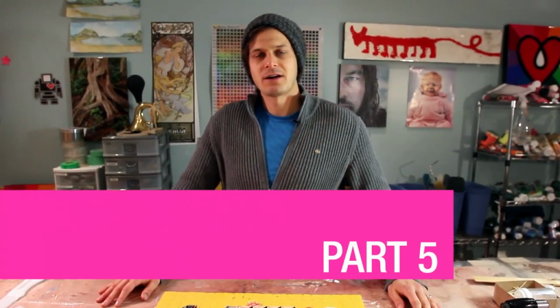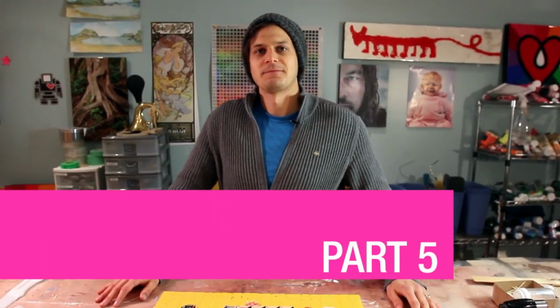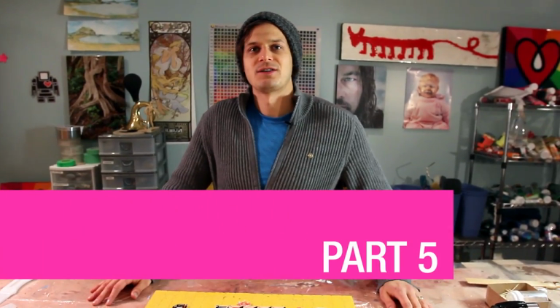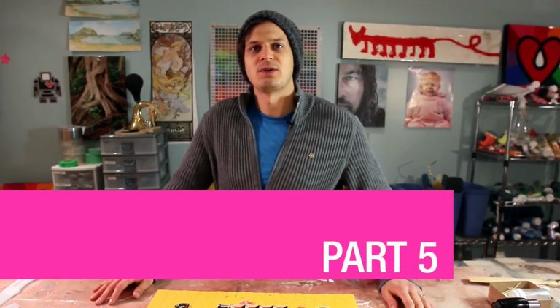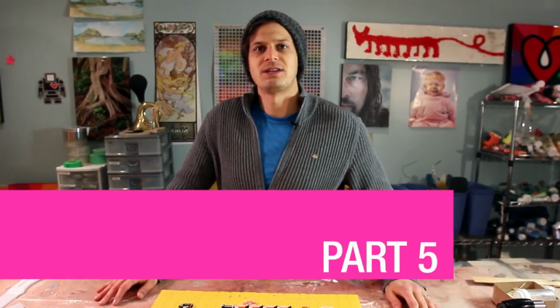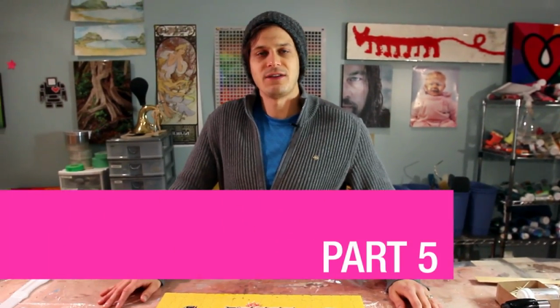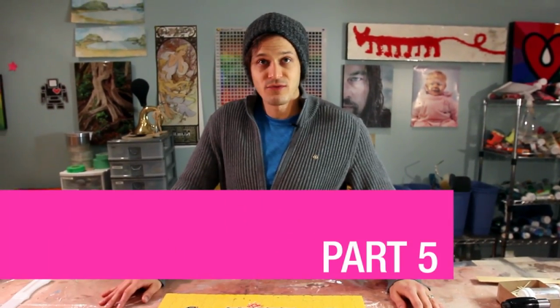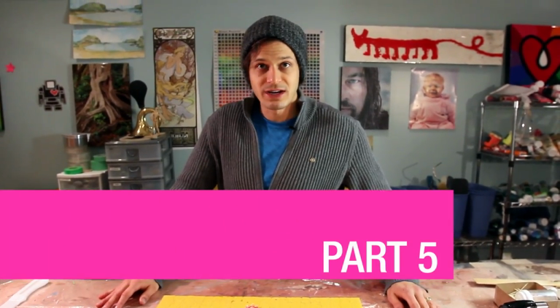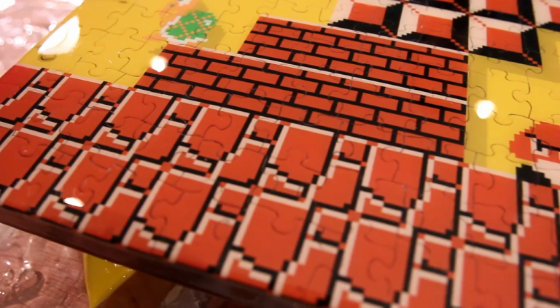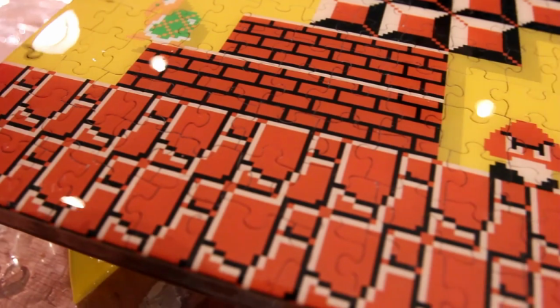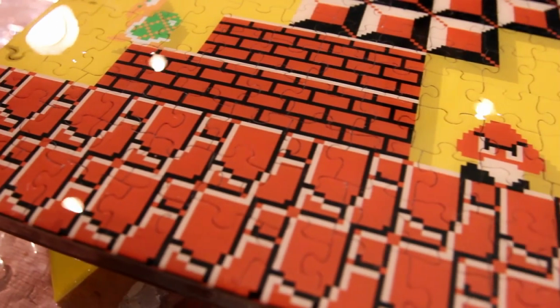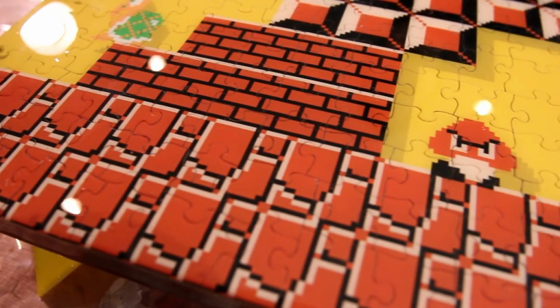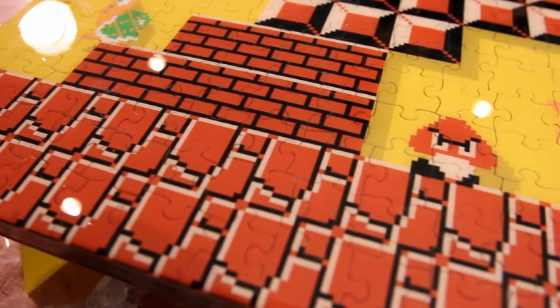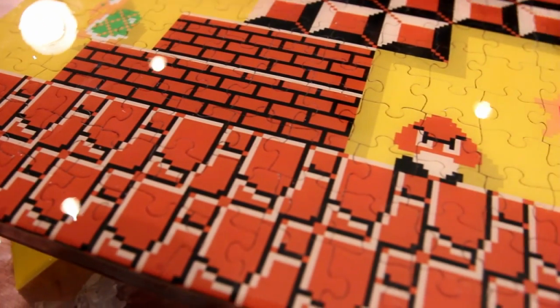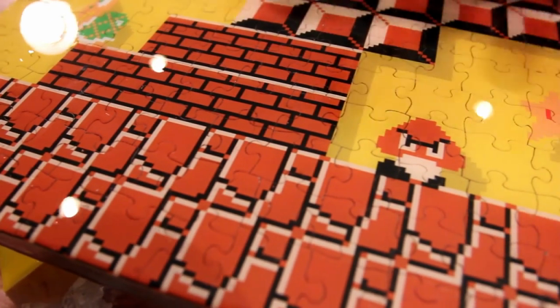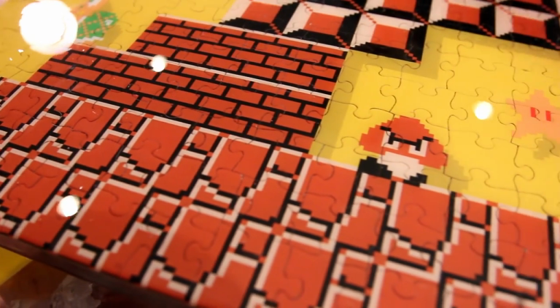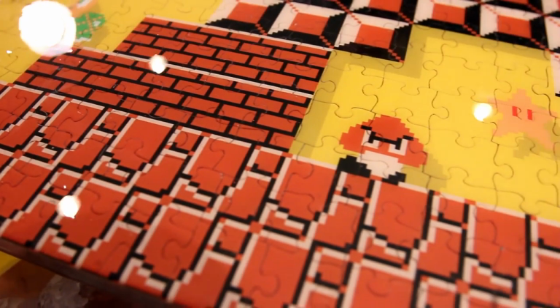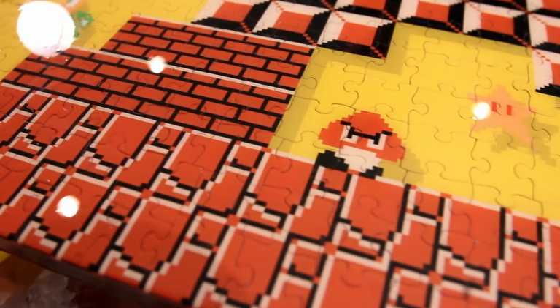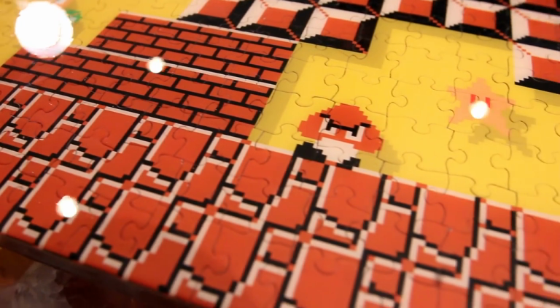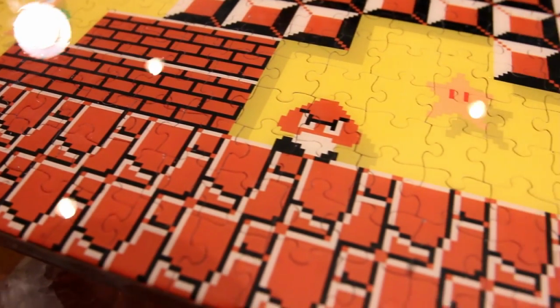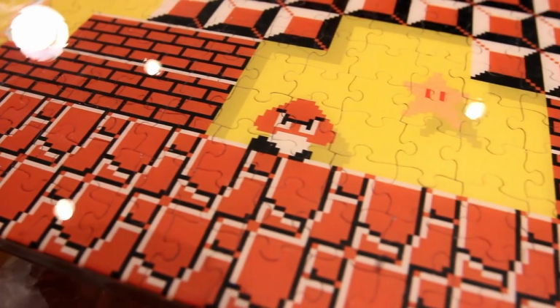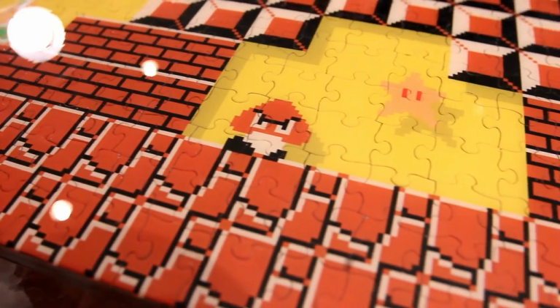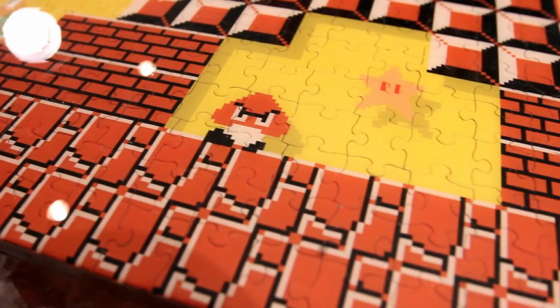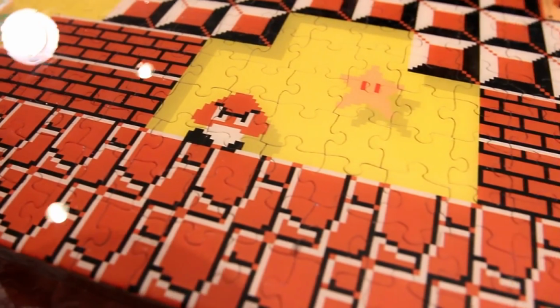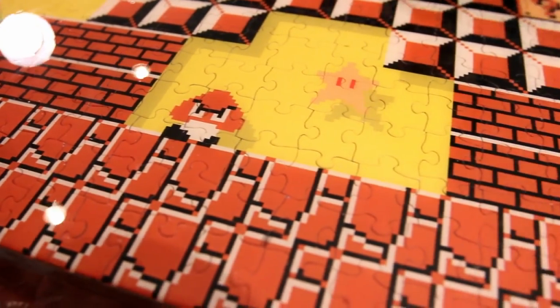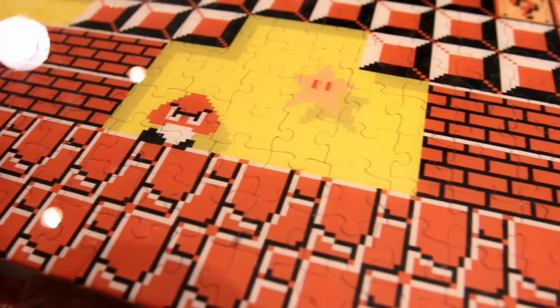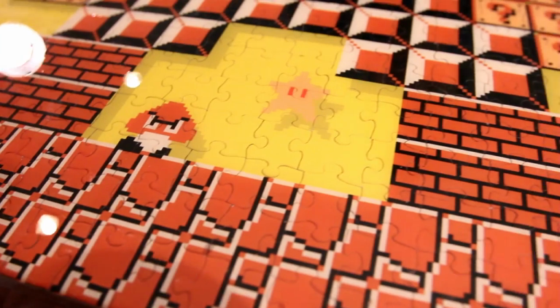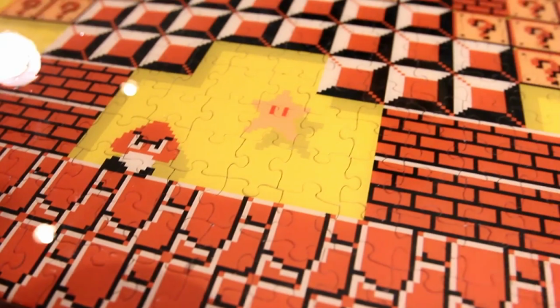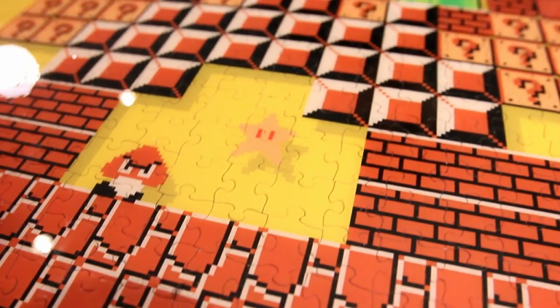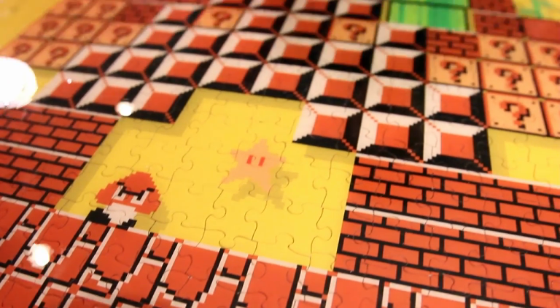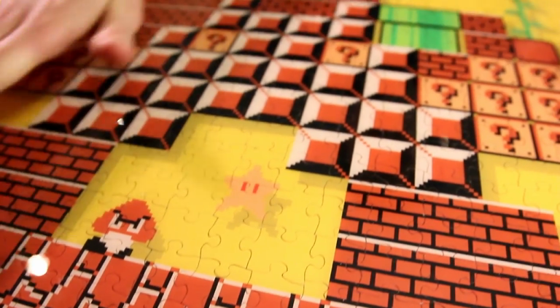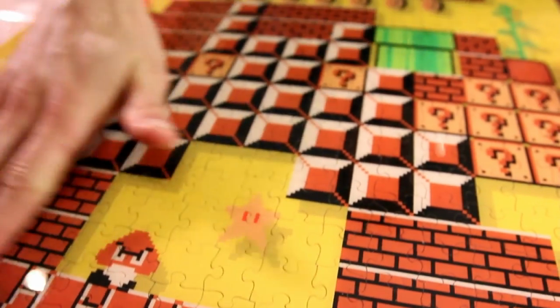So it's day 3. Overall the resin pour is fantastic — exactly what we want.